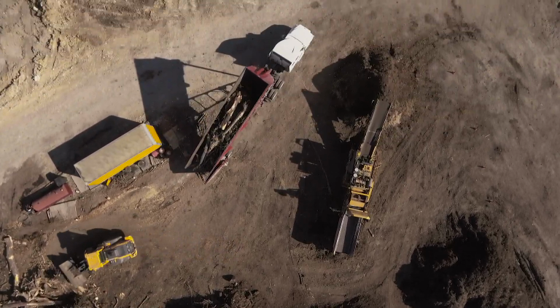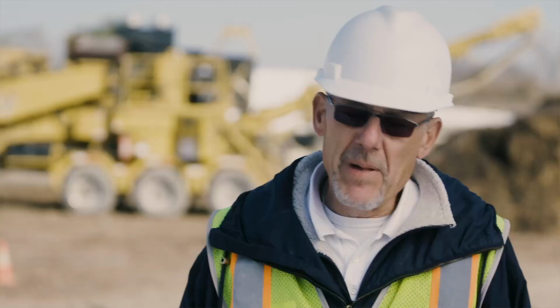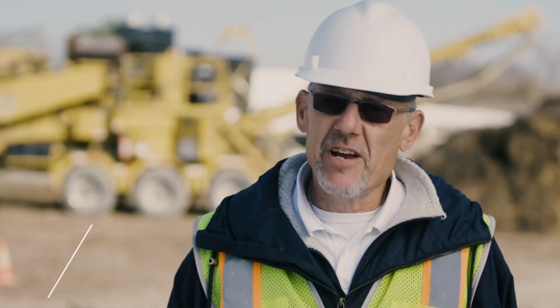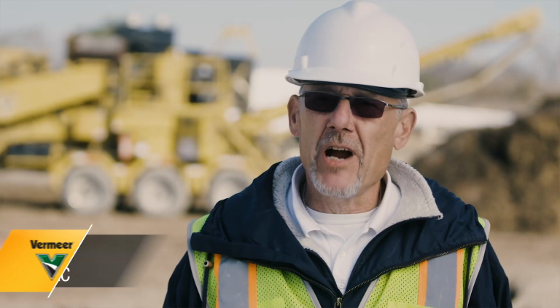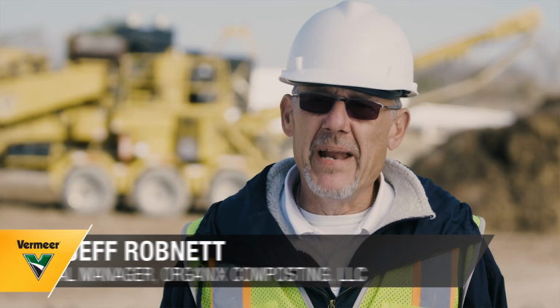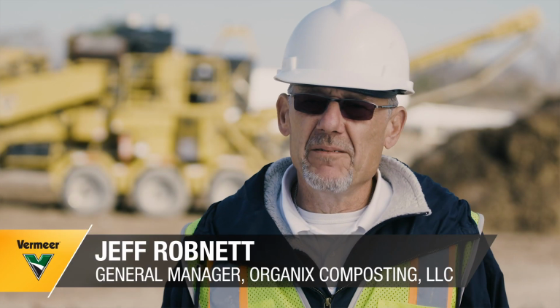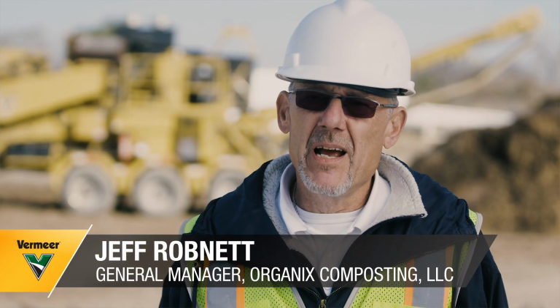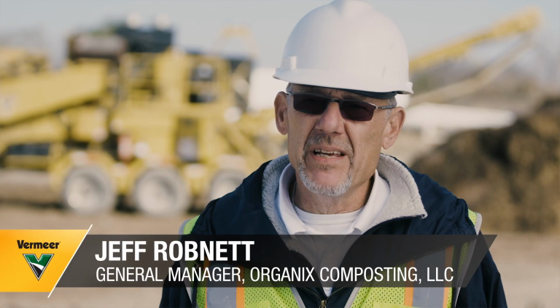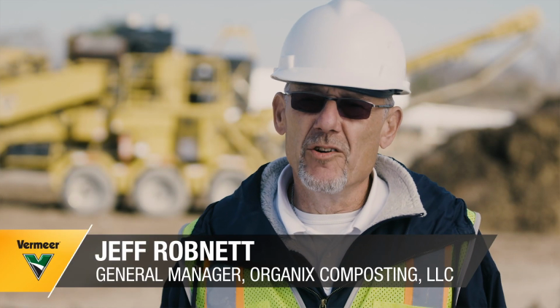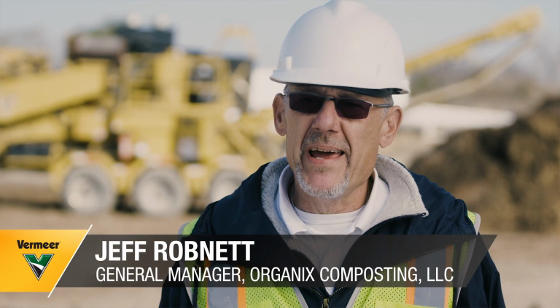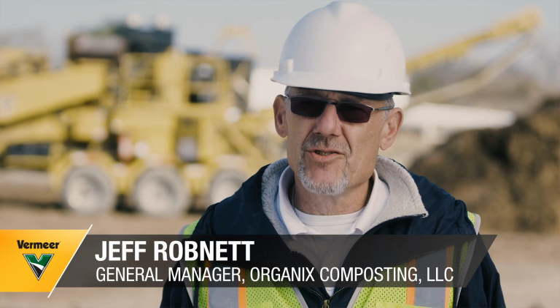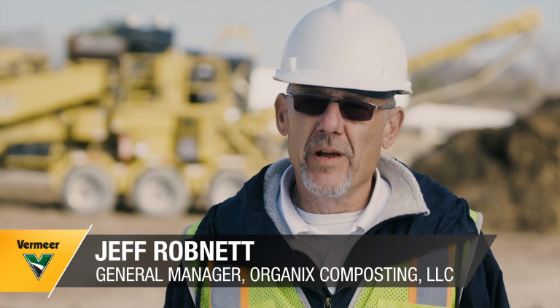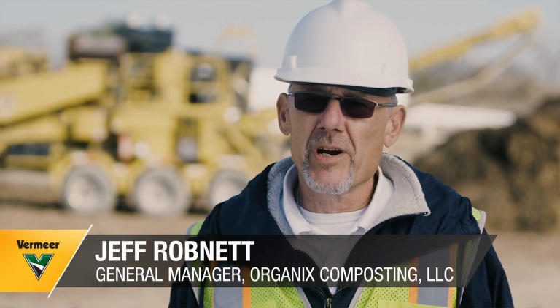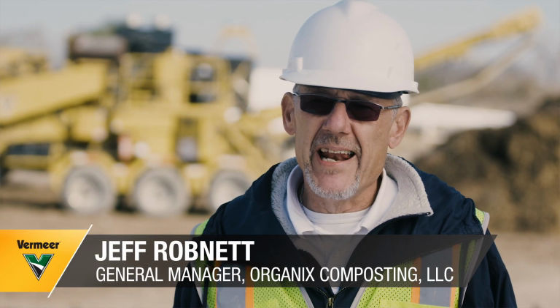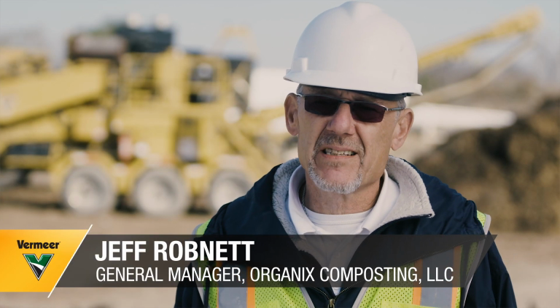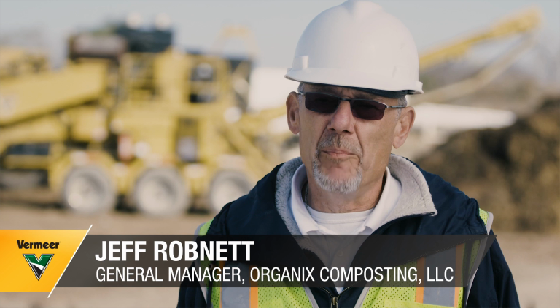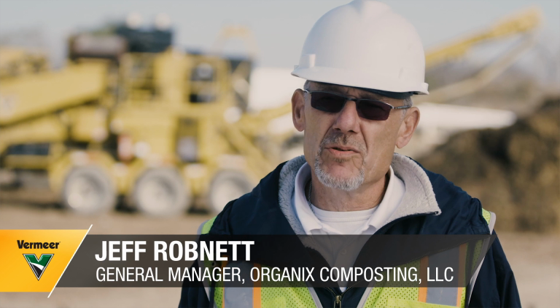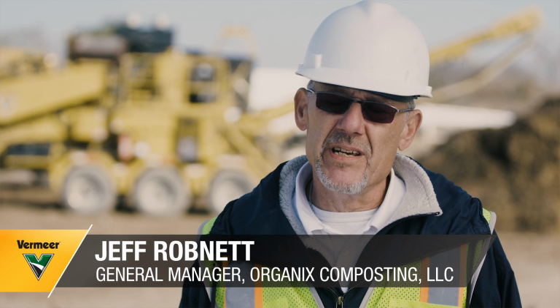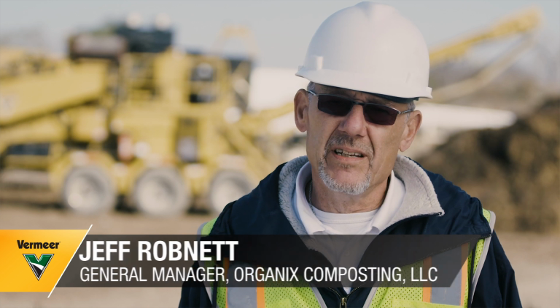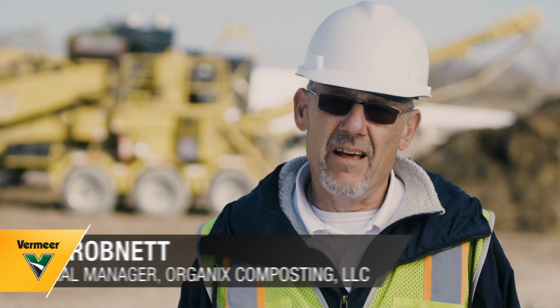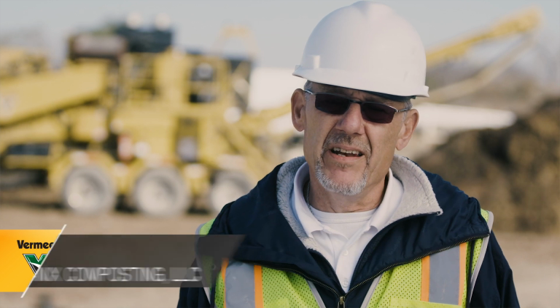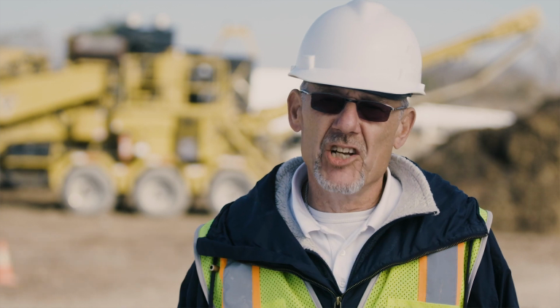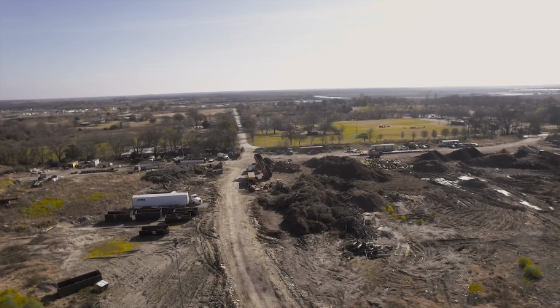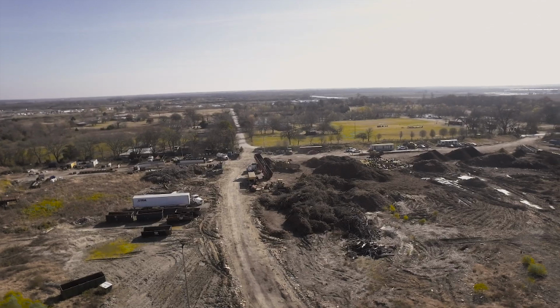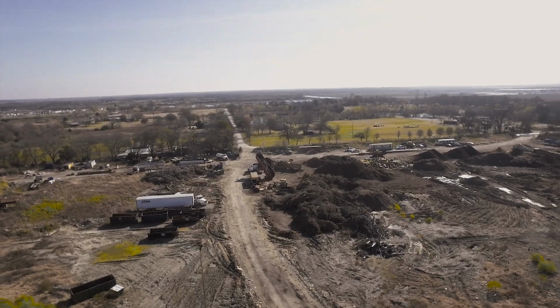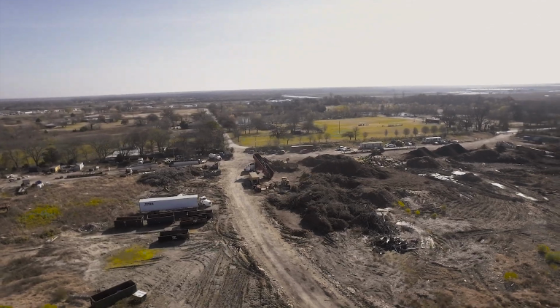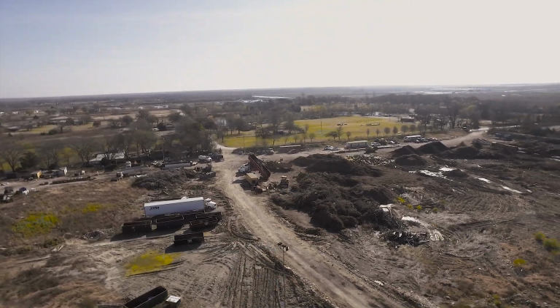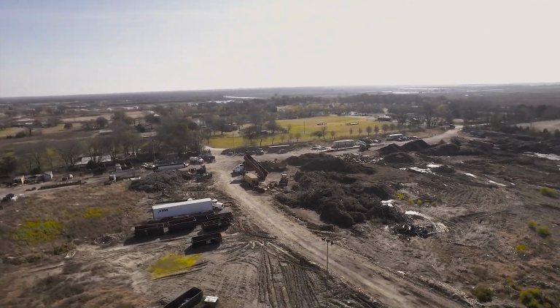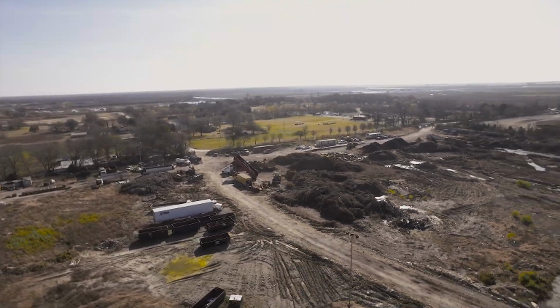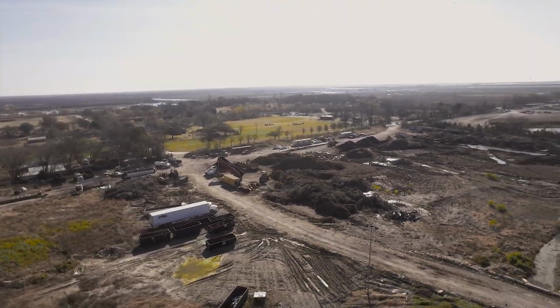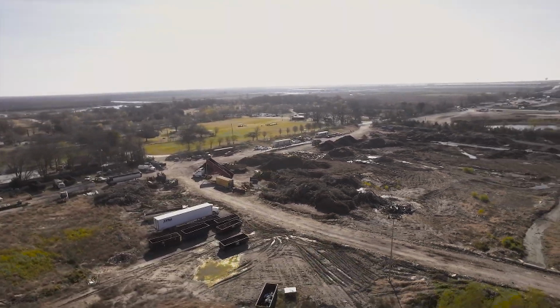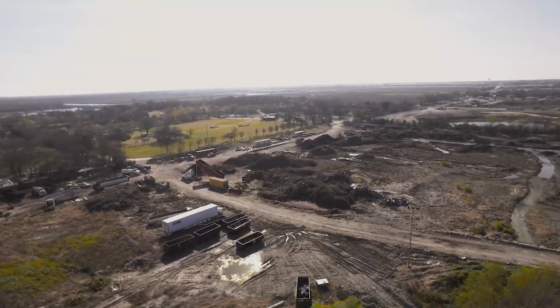I'm Jeff Robnett. I'm the general manager with Organics Composting down in Hutchins, Texas, Southeast Dallas.